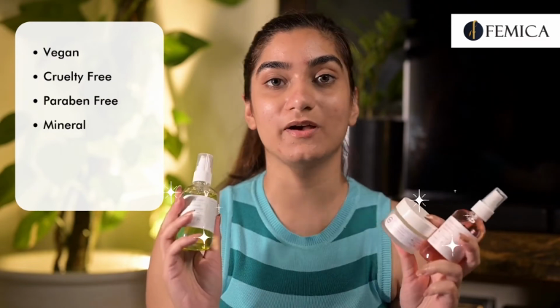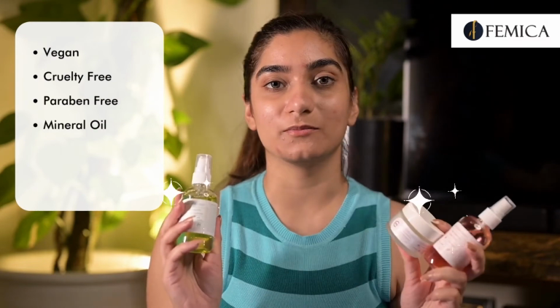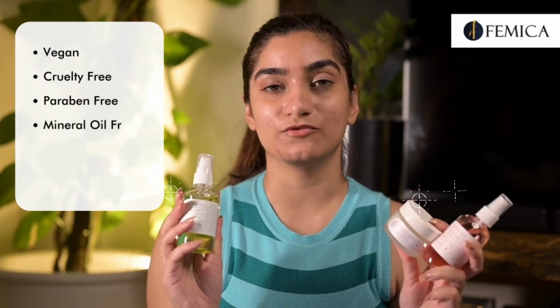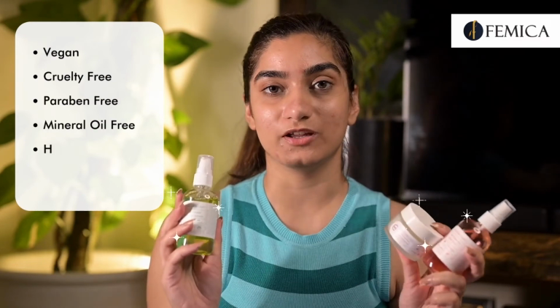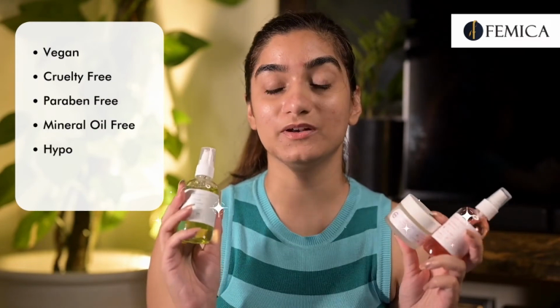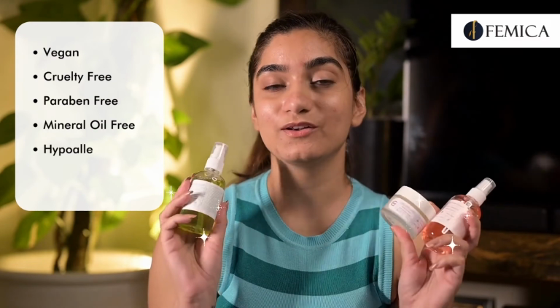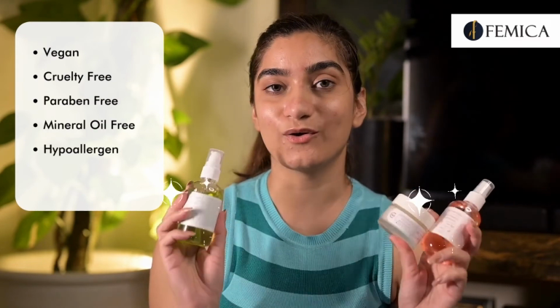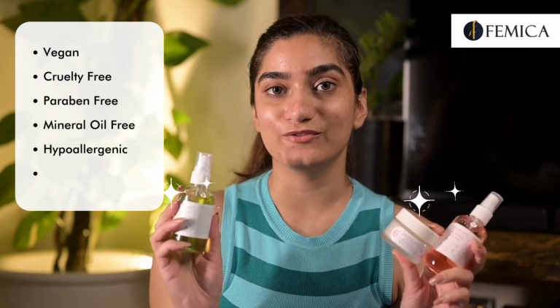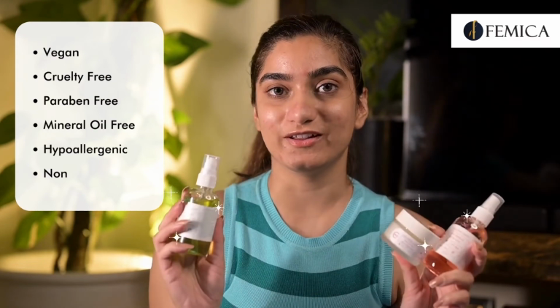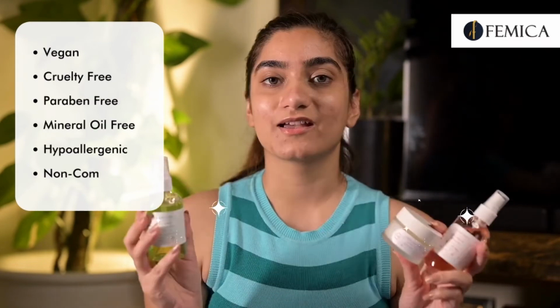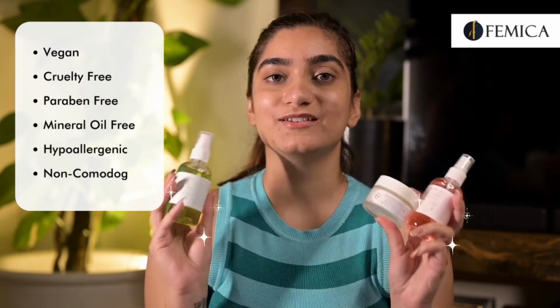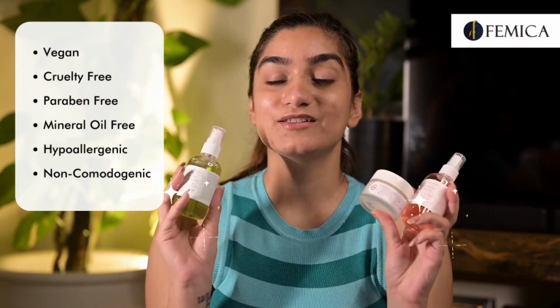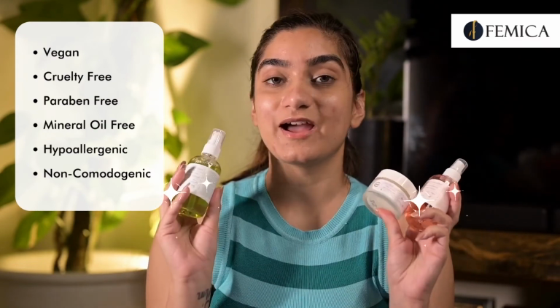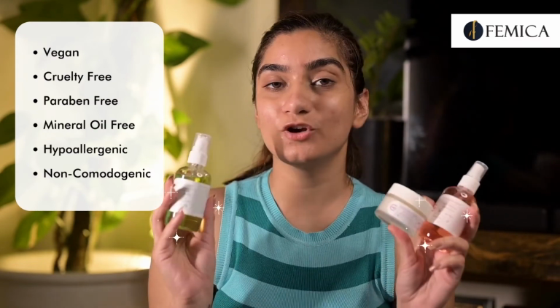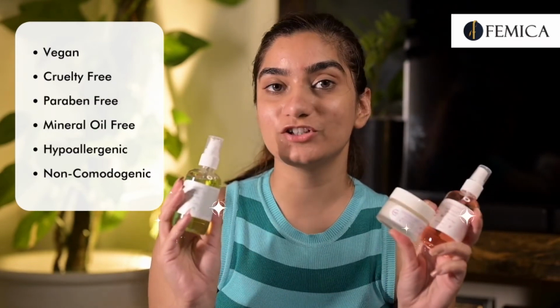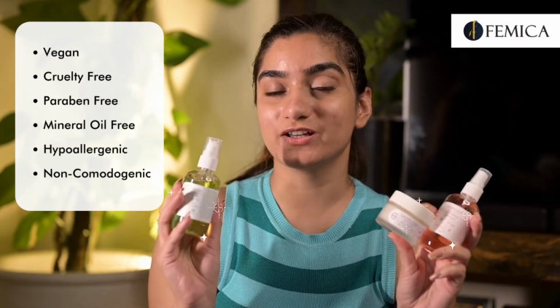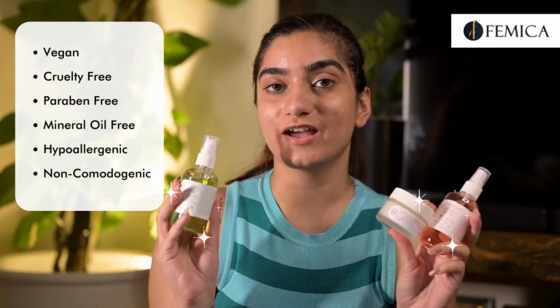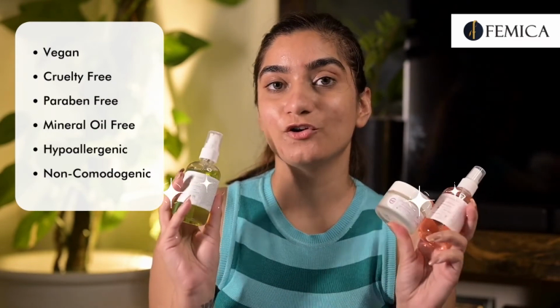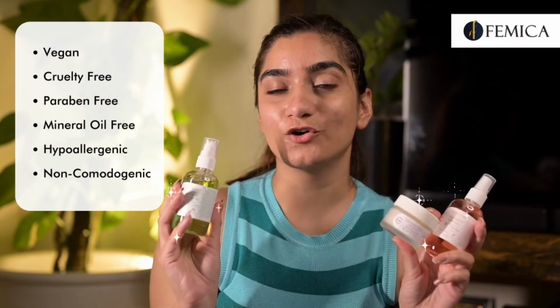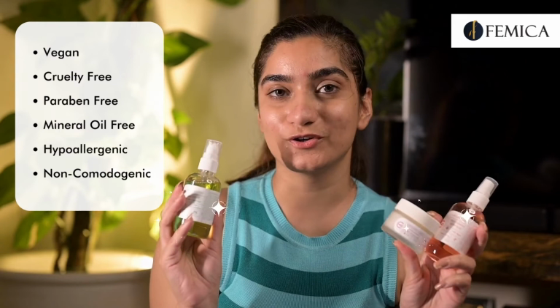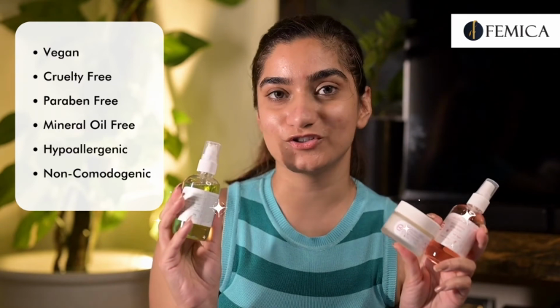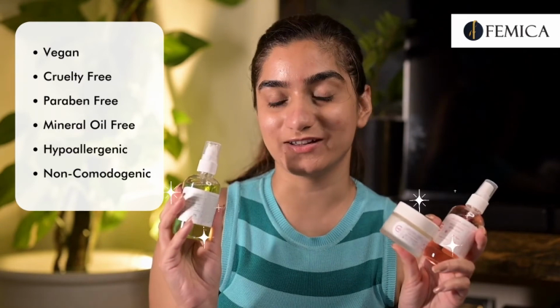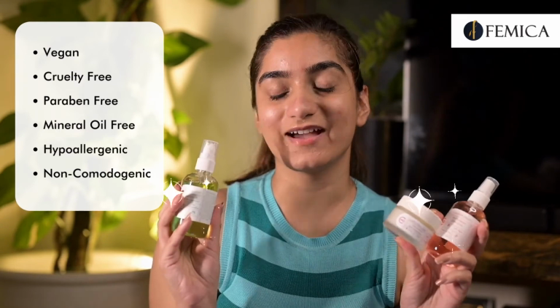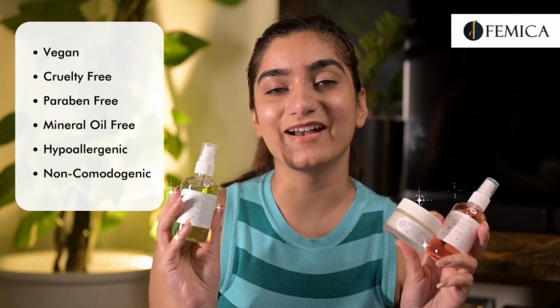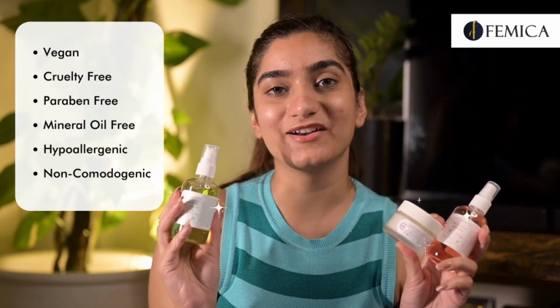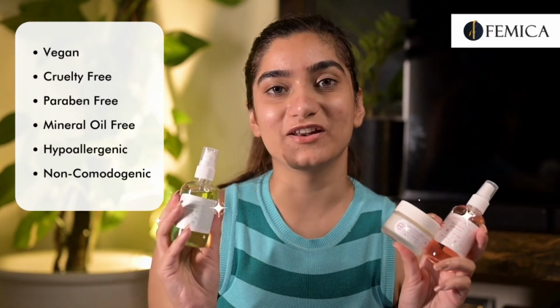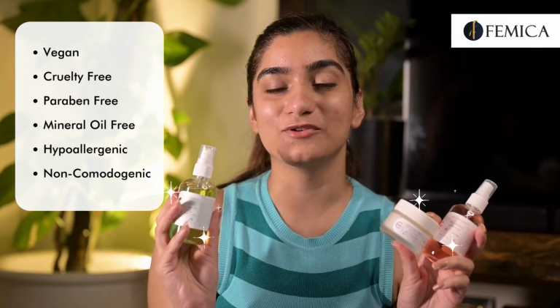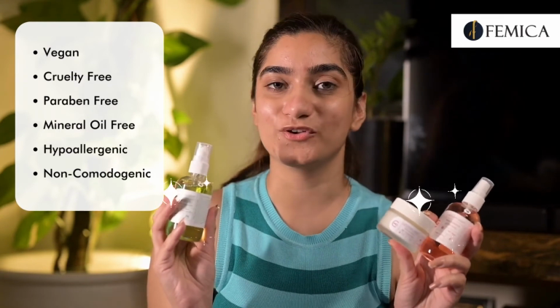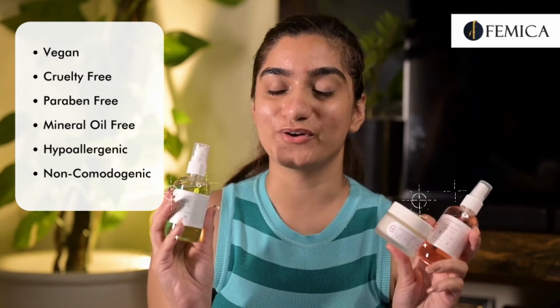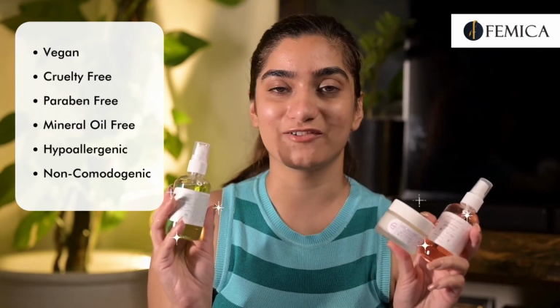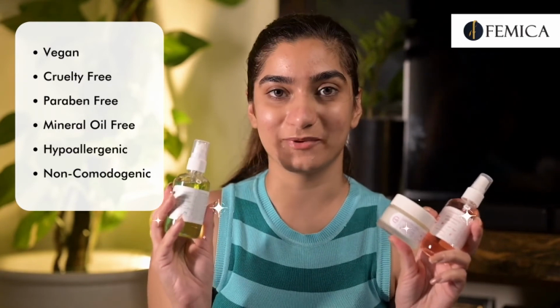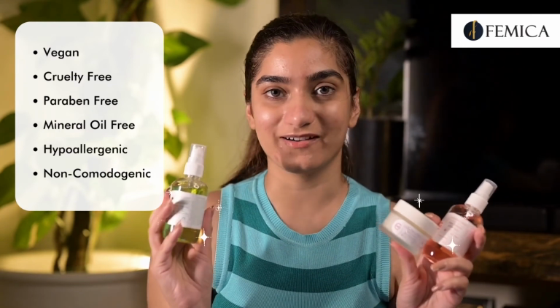Lacuna Light products are vegan, cruelty-free, paraben-free, and mineral oil-free. They are hypoallergenic and non-comedogenic, and are available for you at Femica.